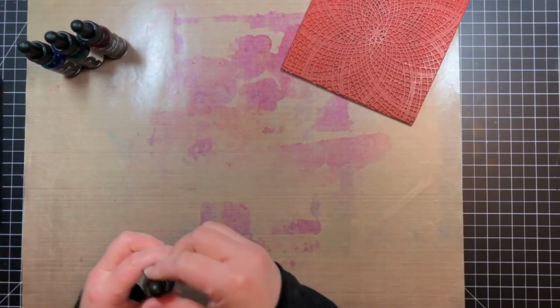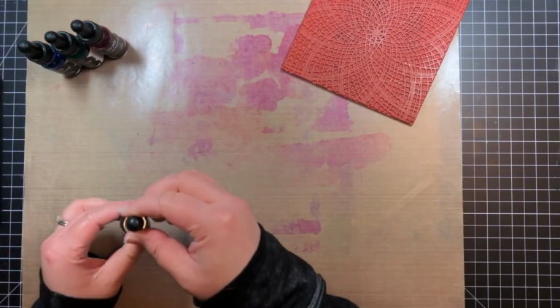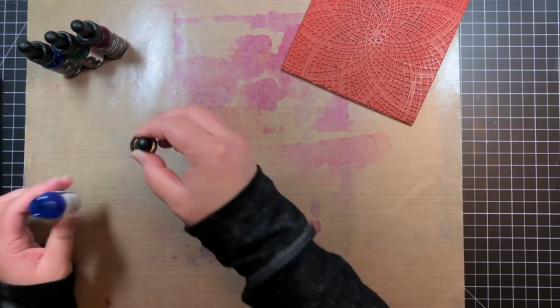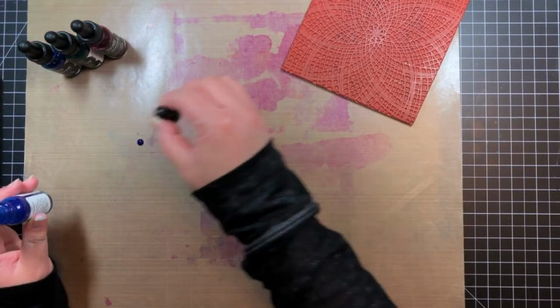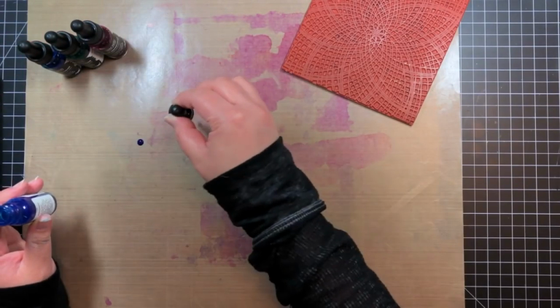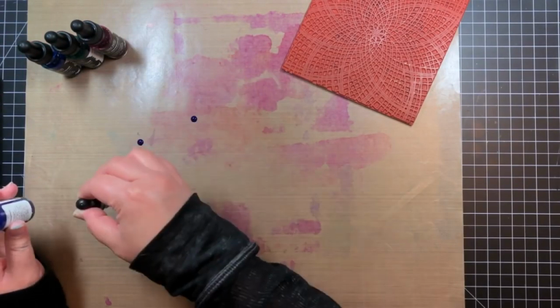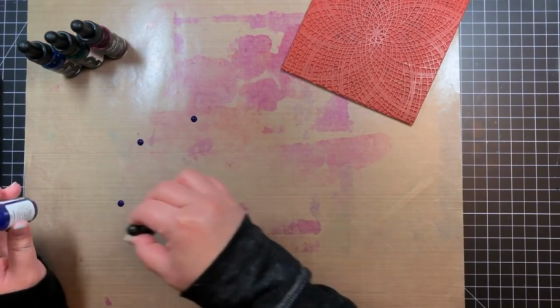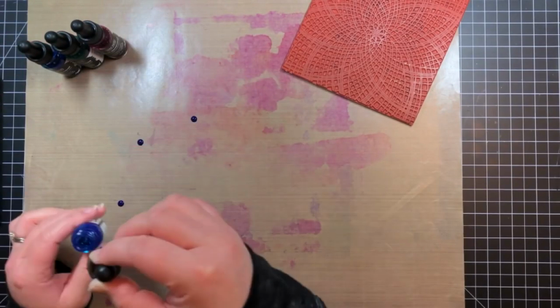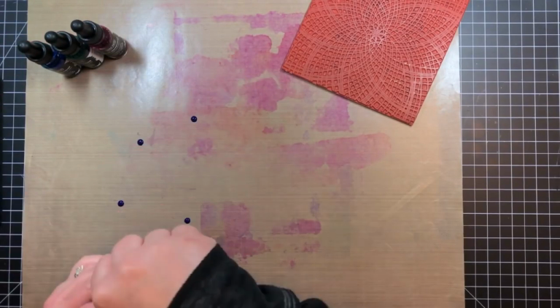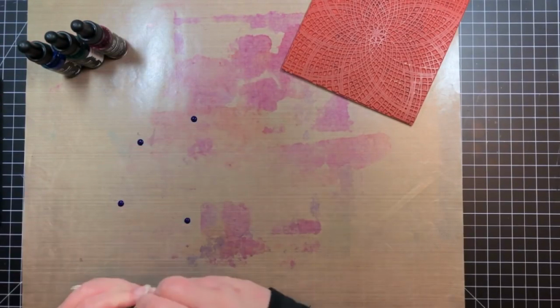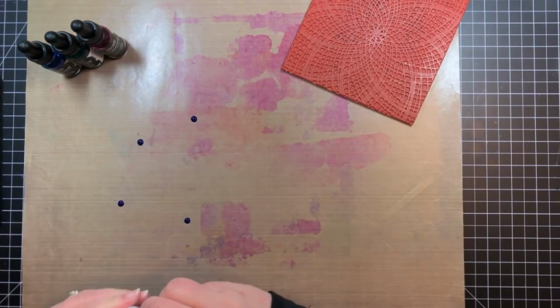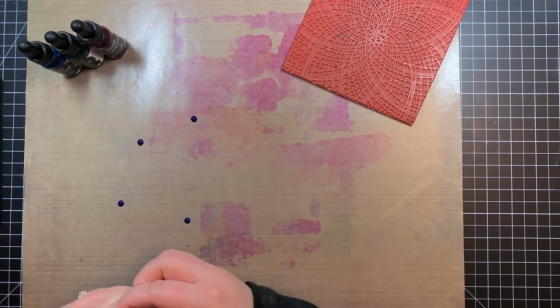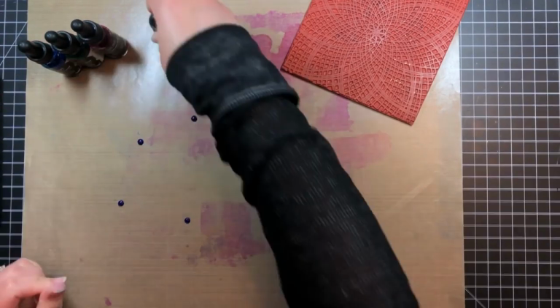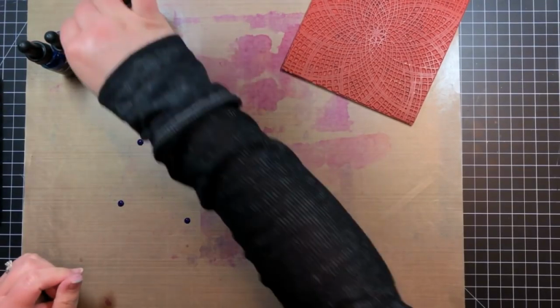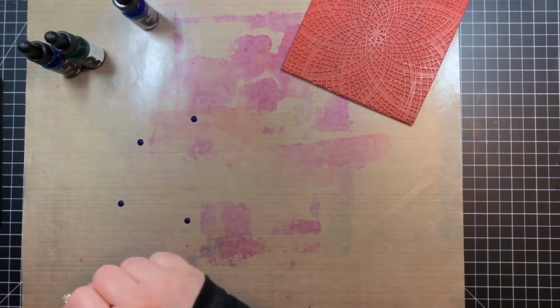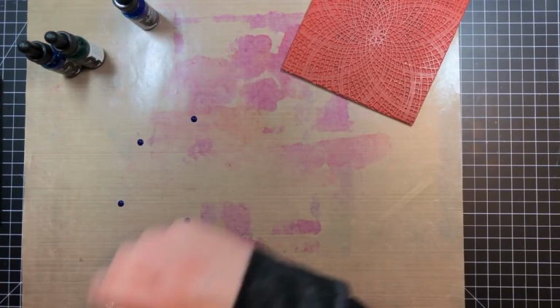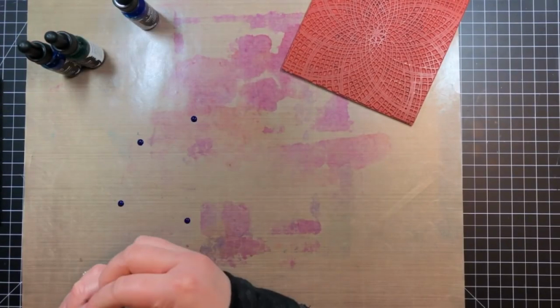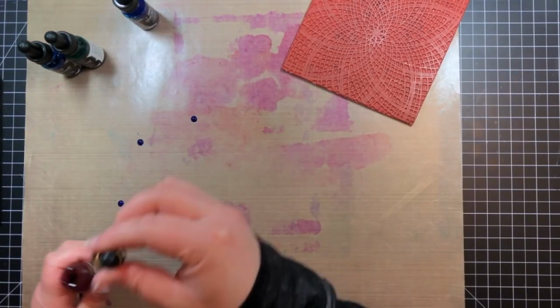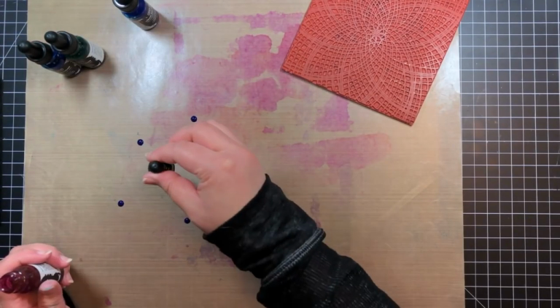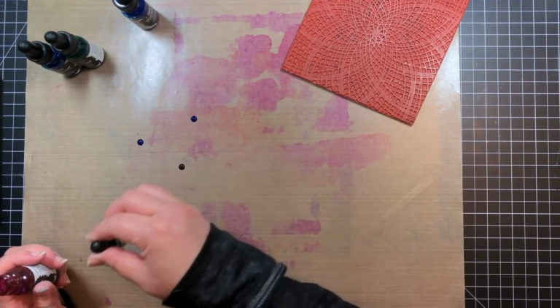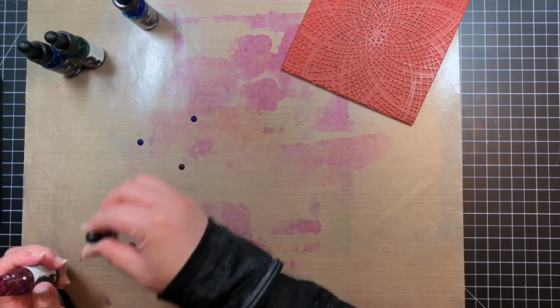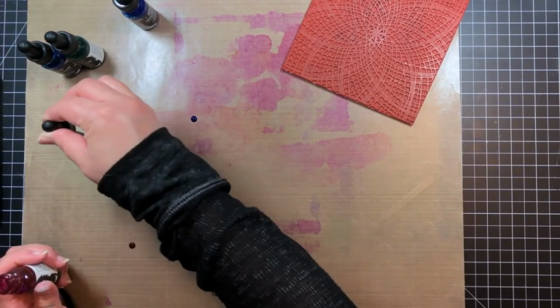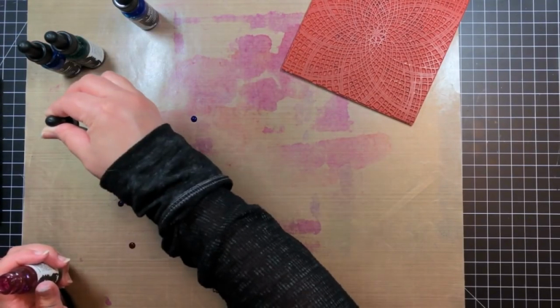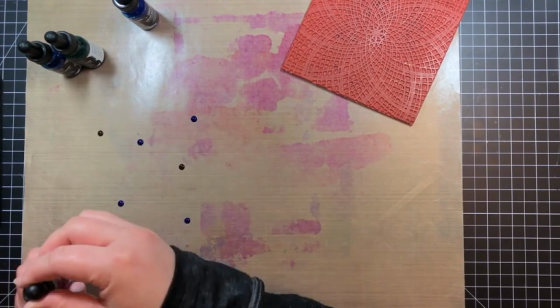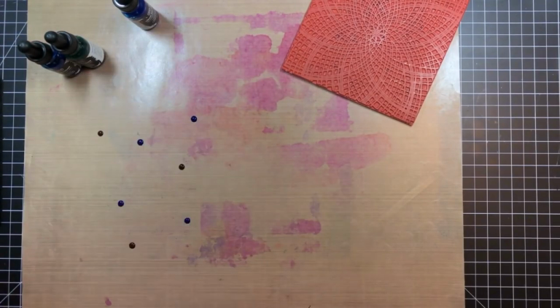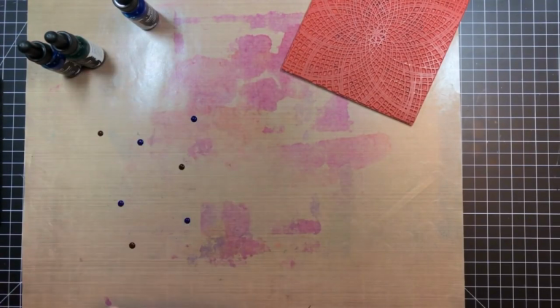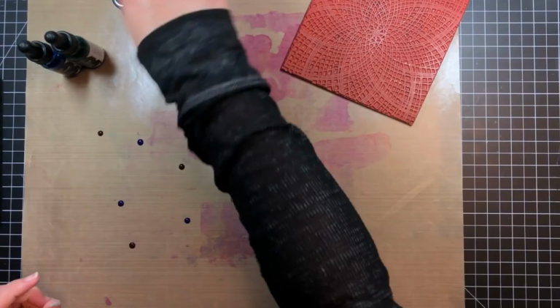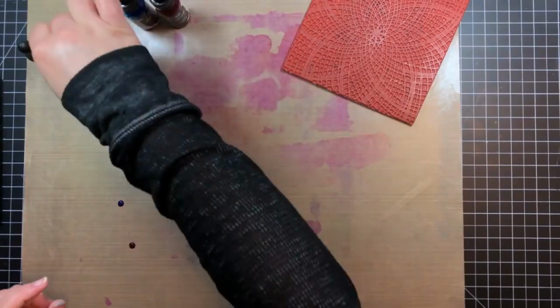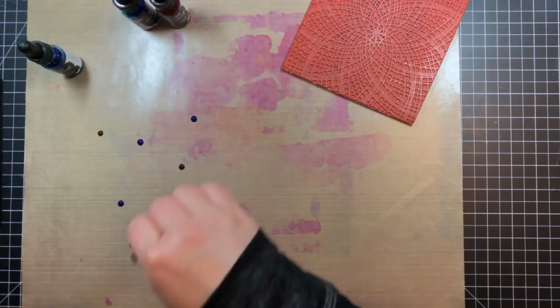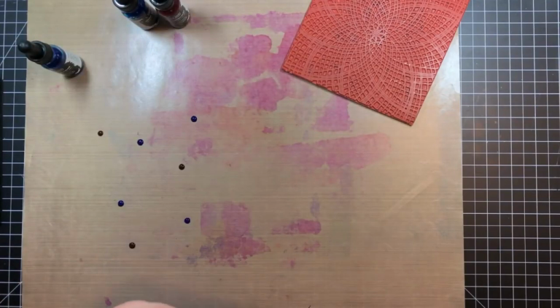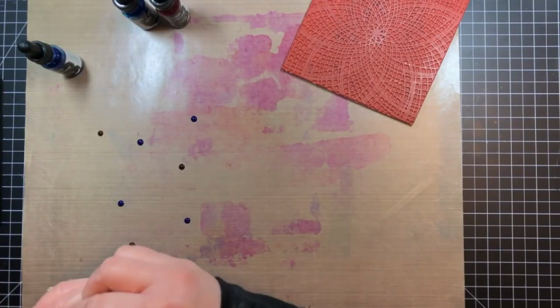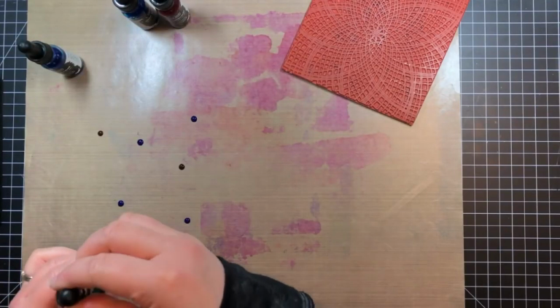I repeated the process one more time using much less water to get even more of the mandala pattern.